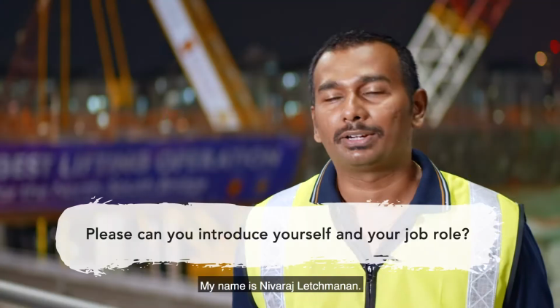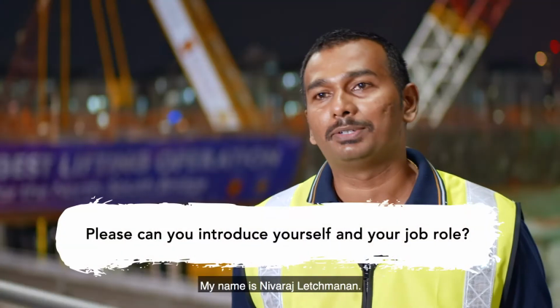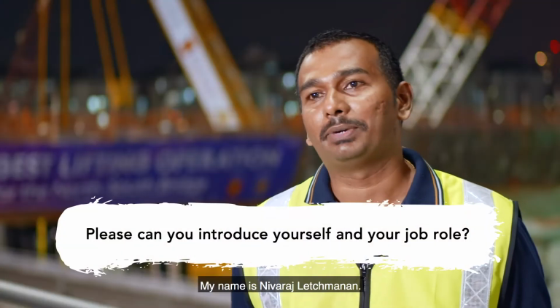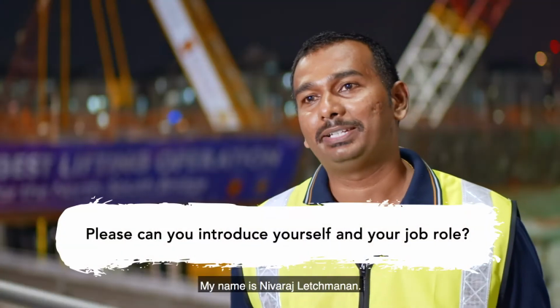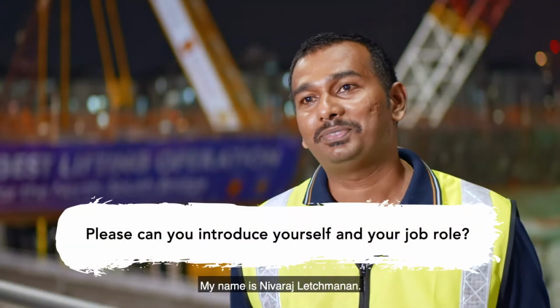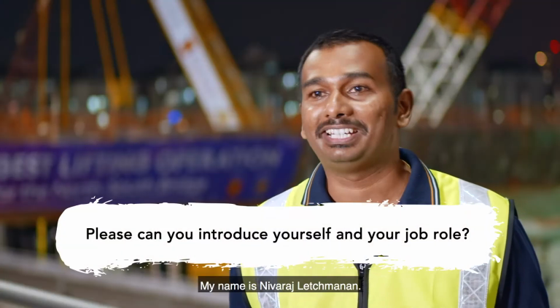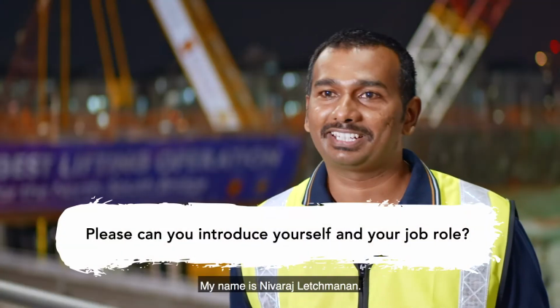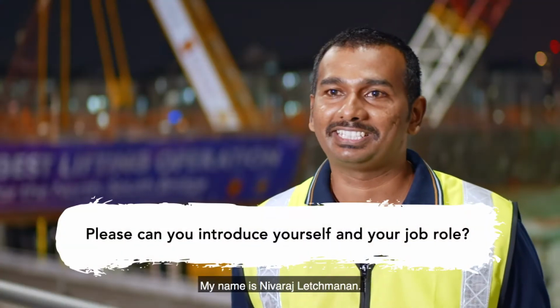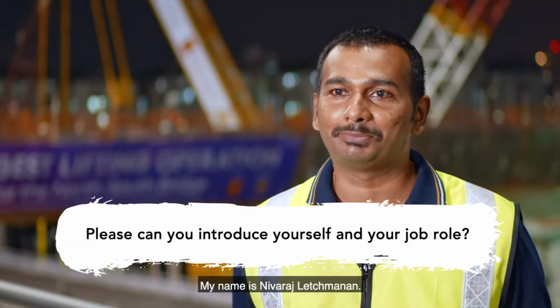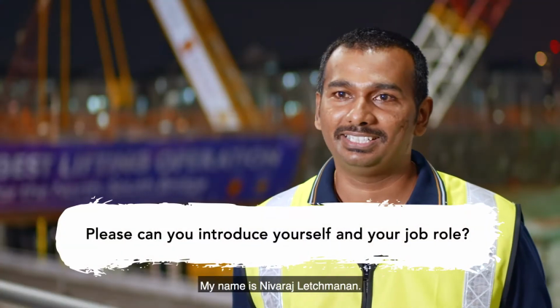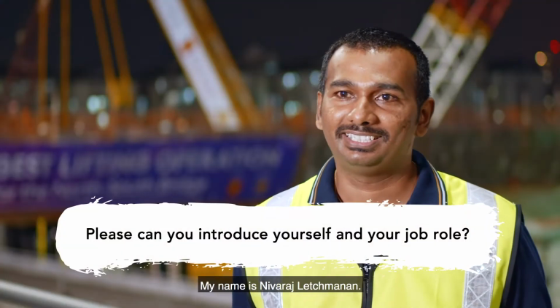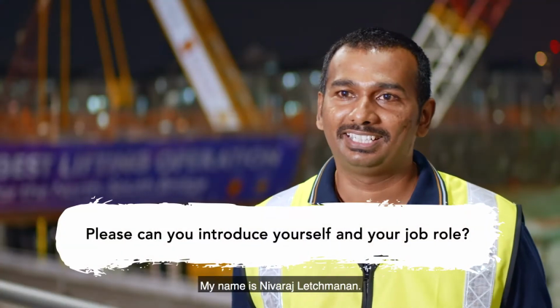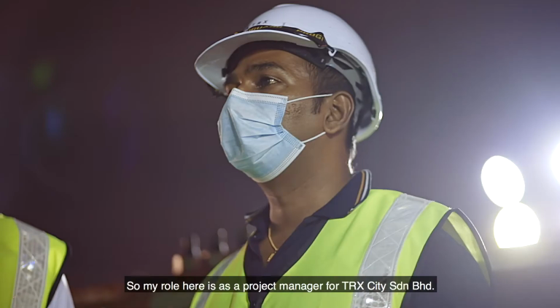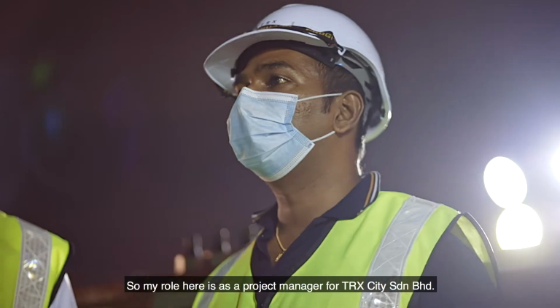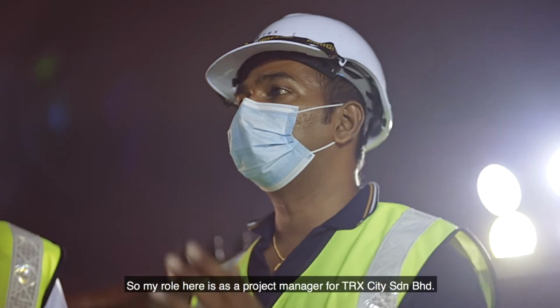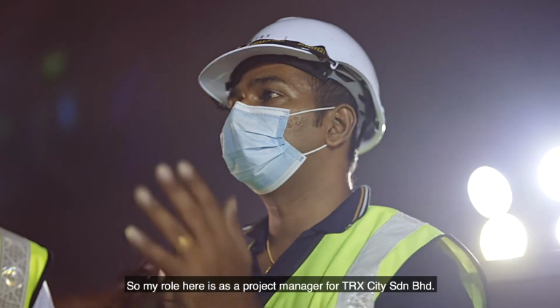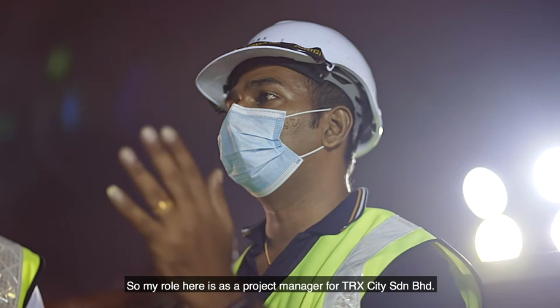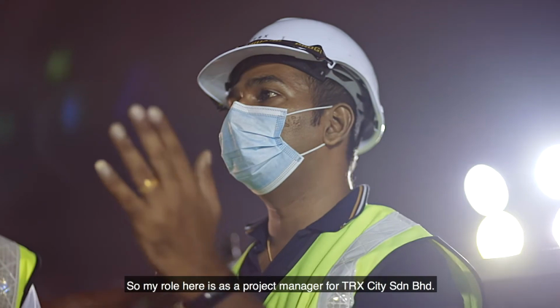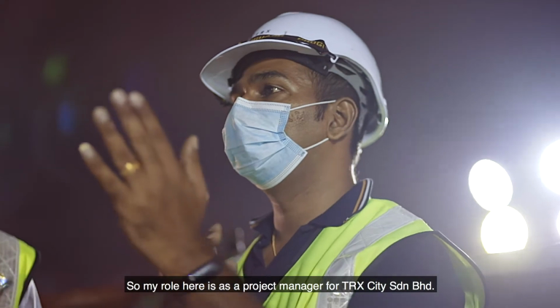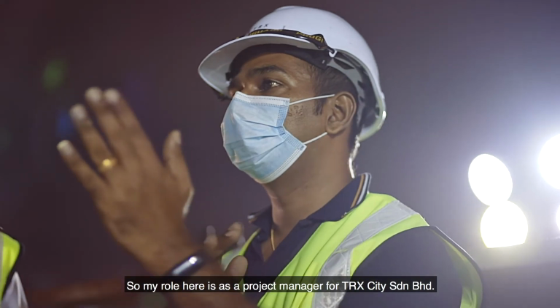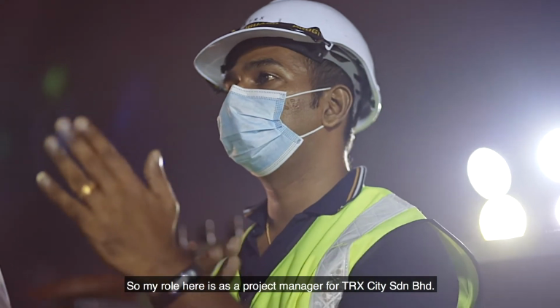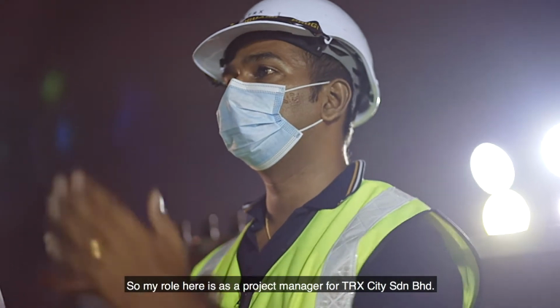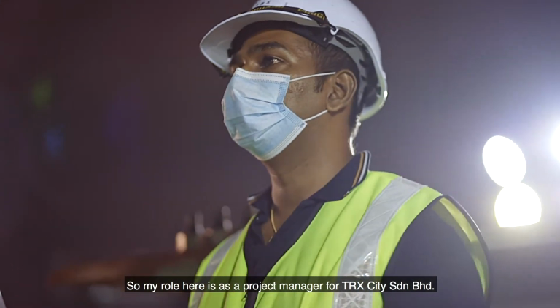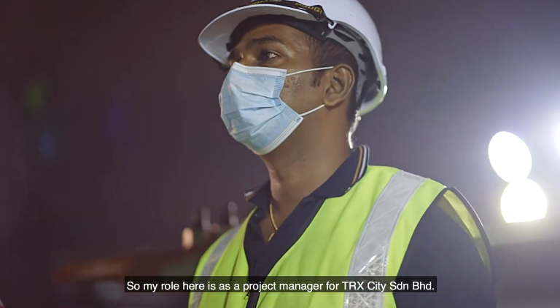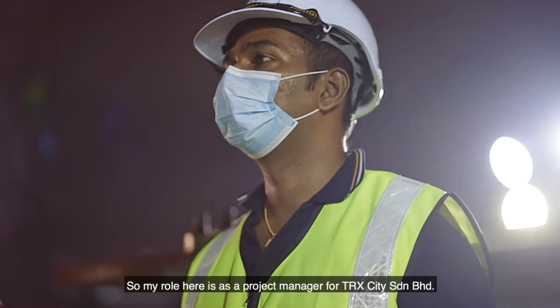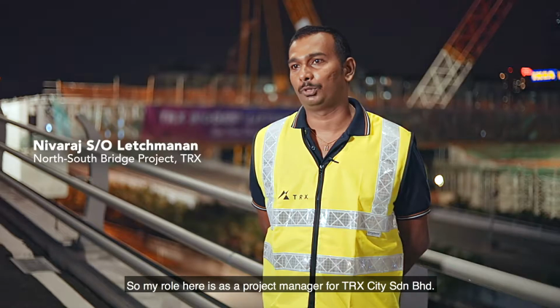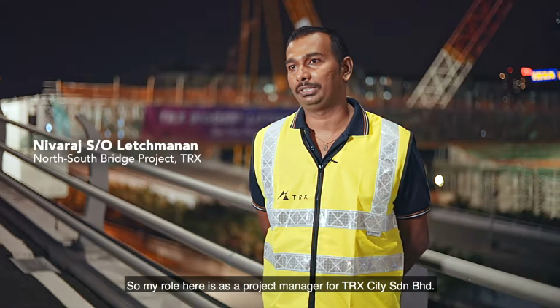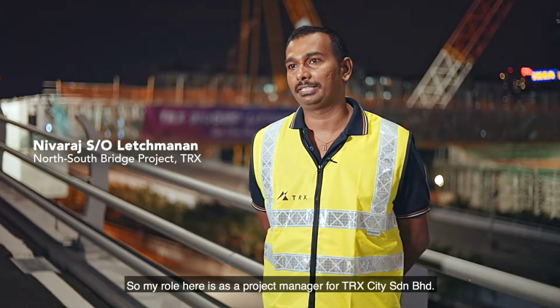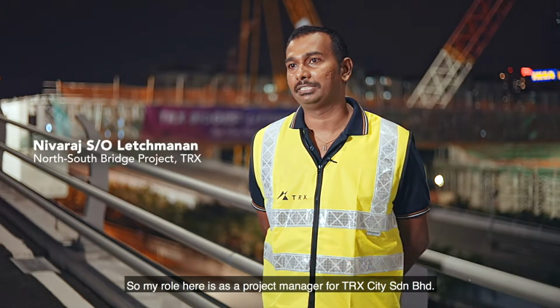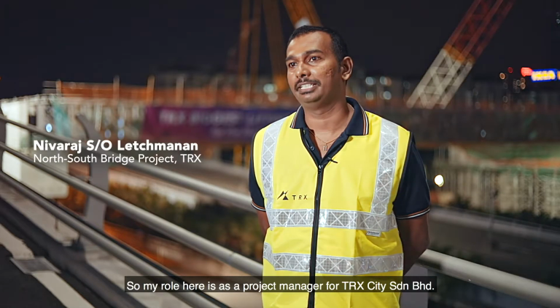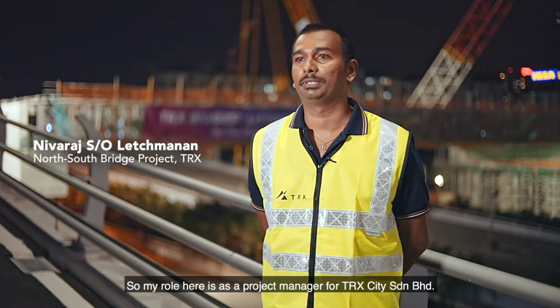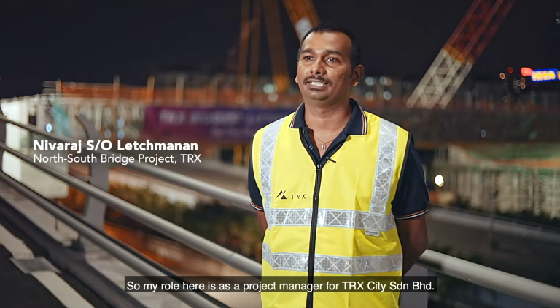My name is Nevaraj Lechmanan, and my role here is as a Project Manager for TRX City.